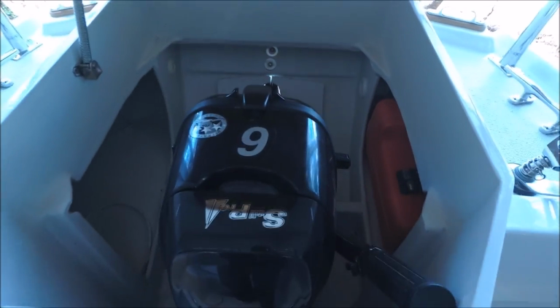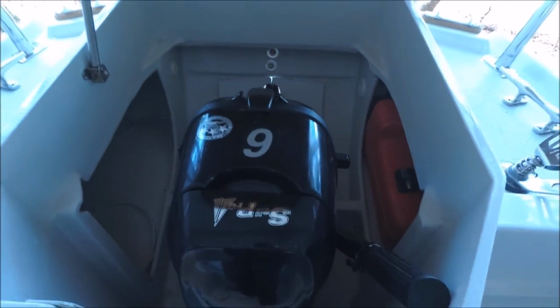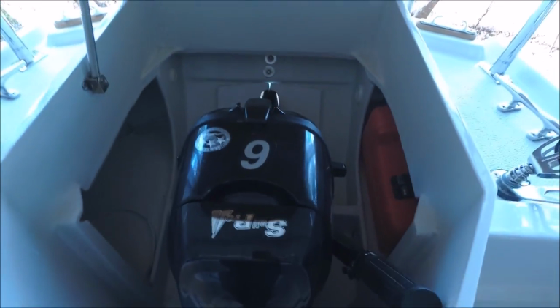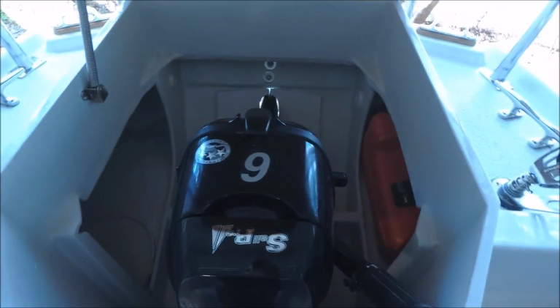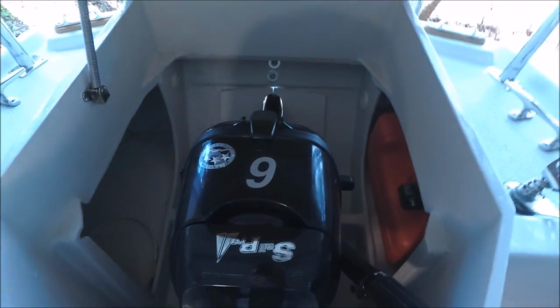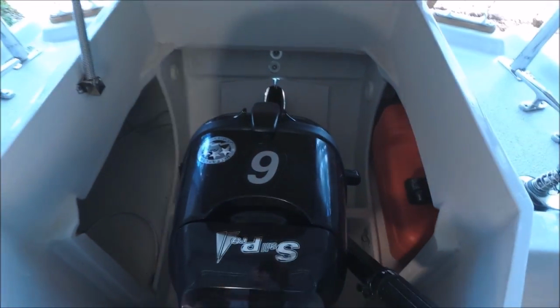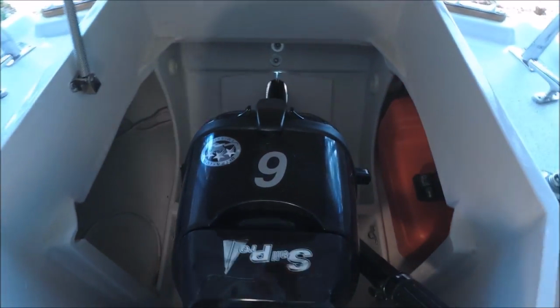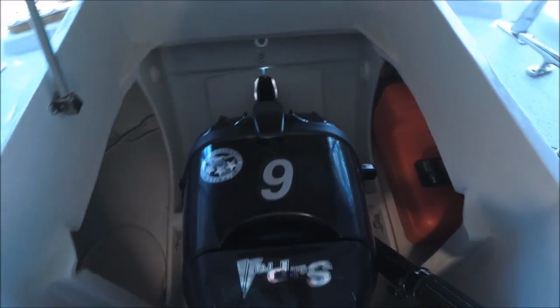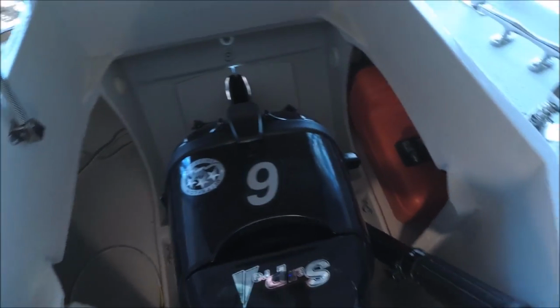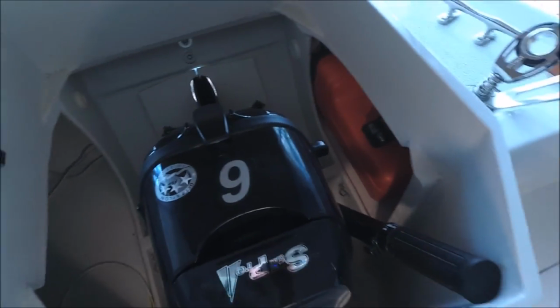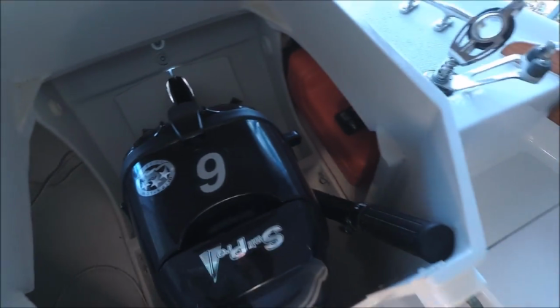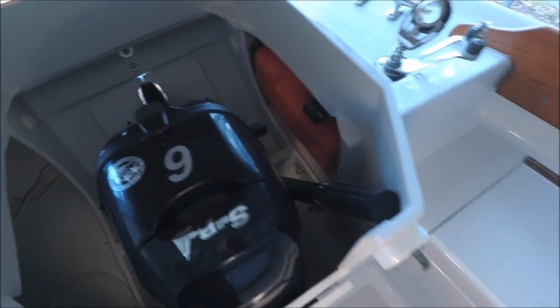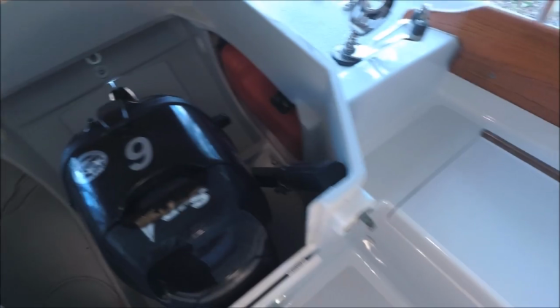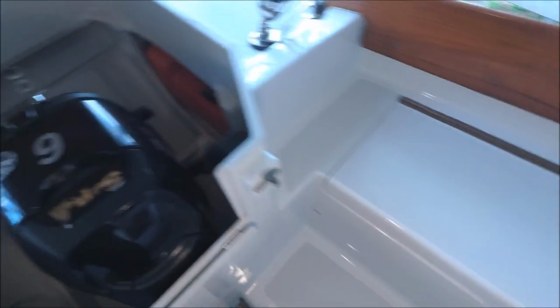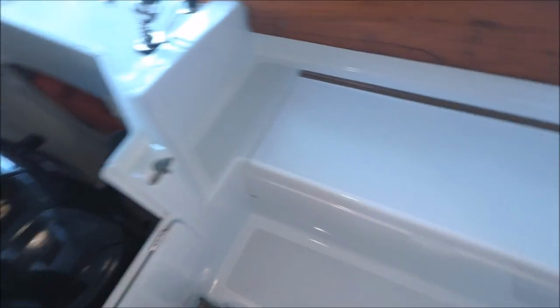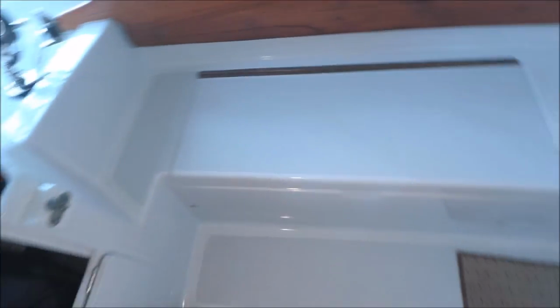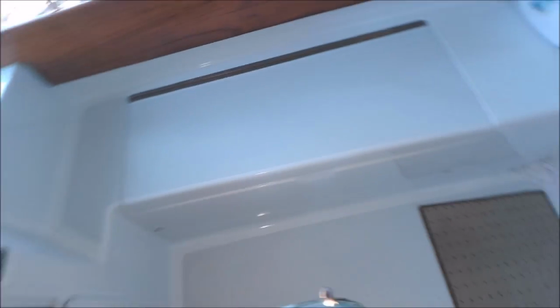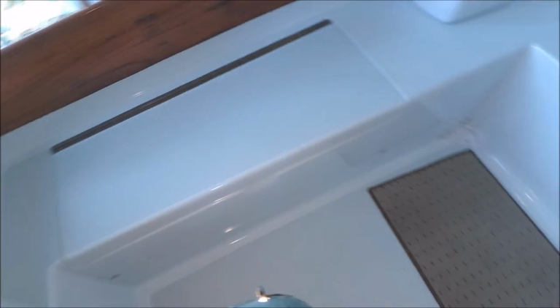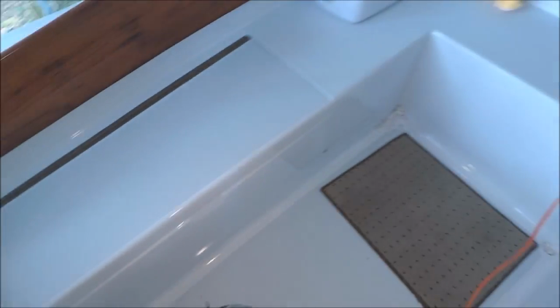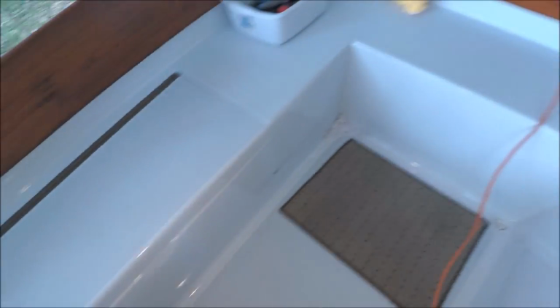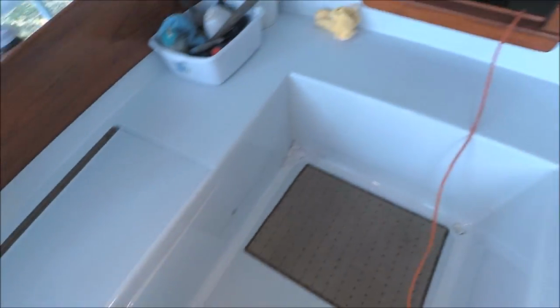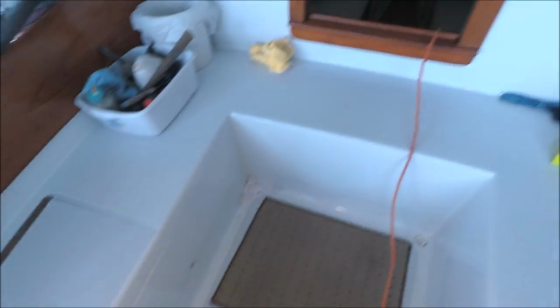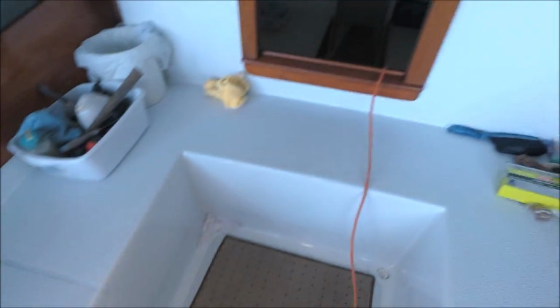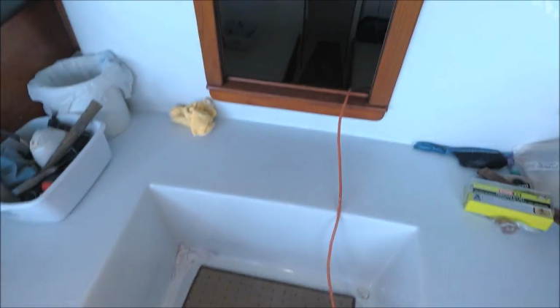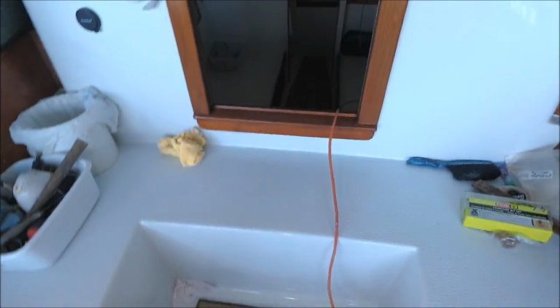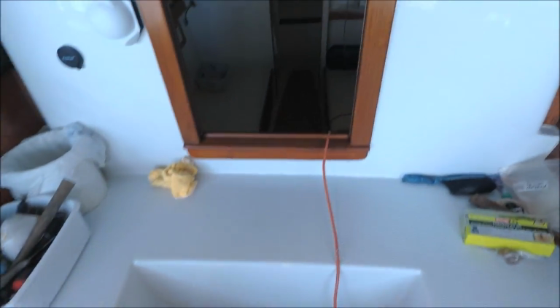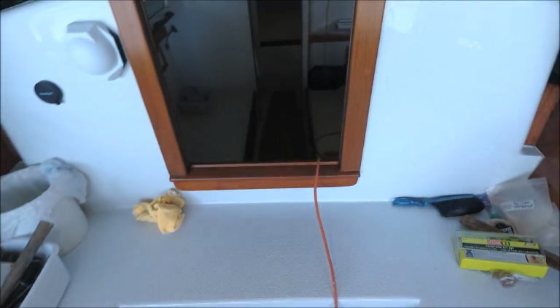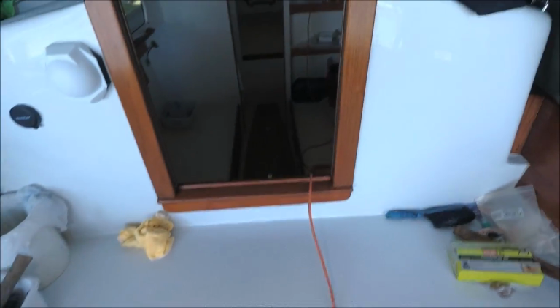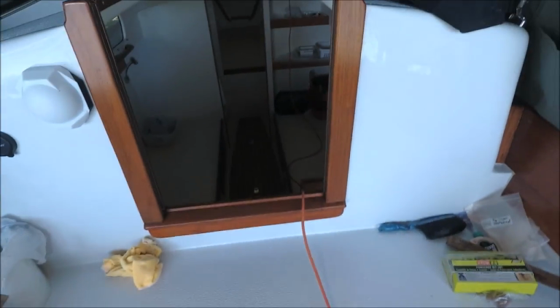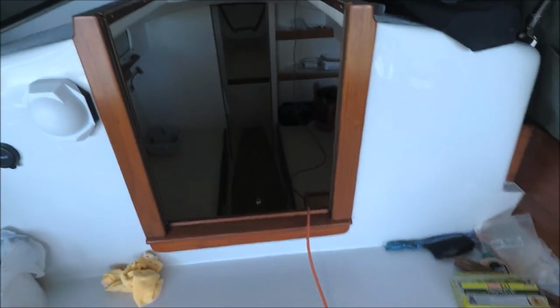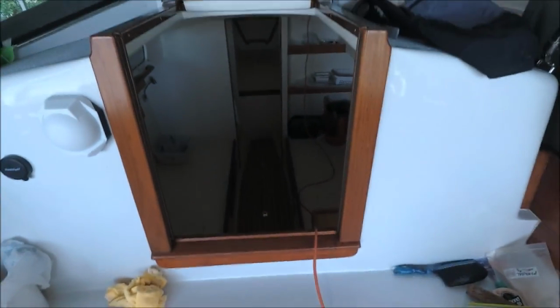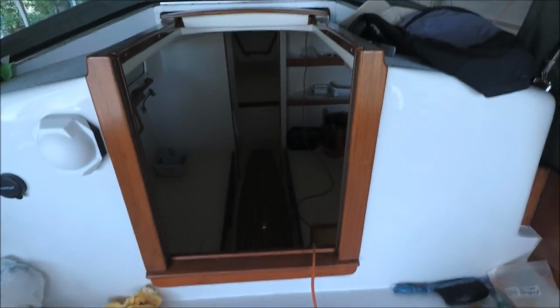And that's a pretty basic plumbing system for a 28-foot boat.